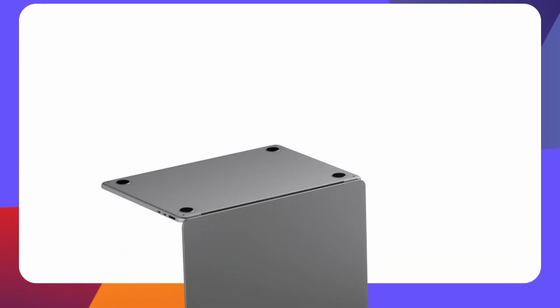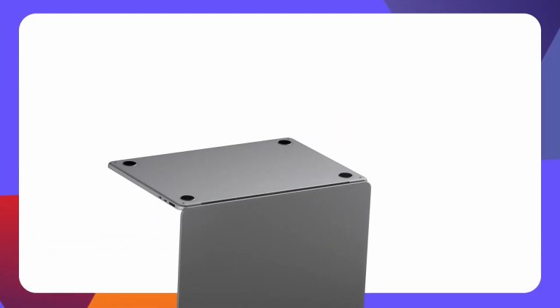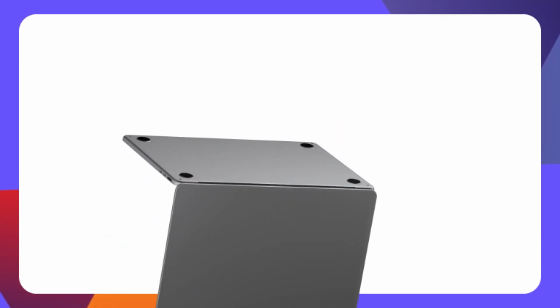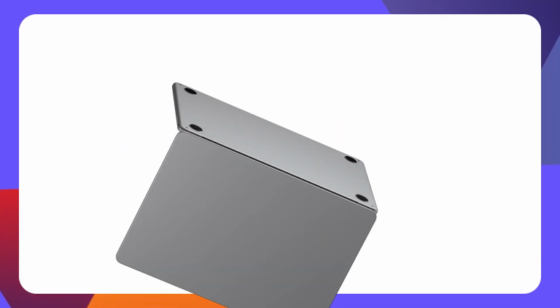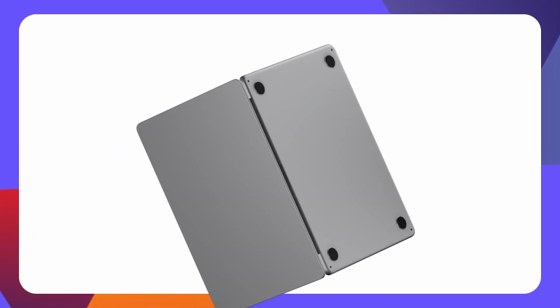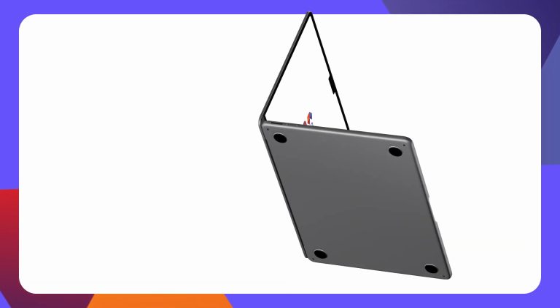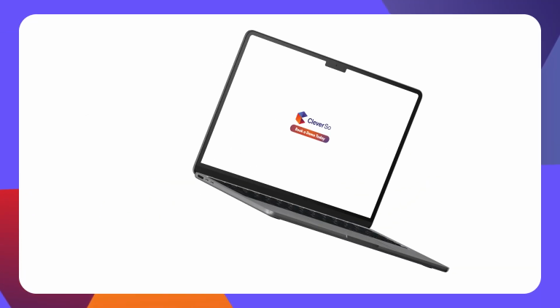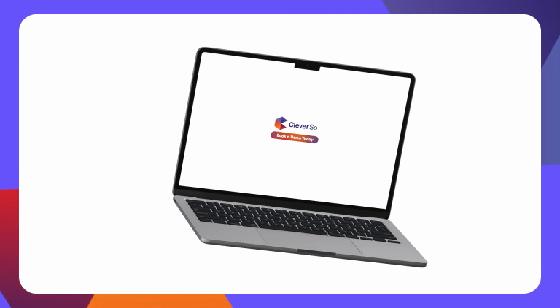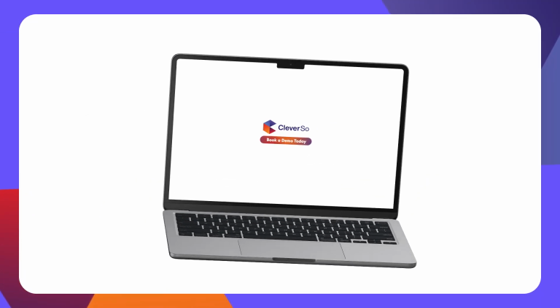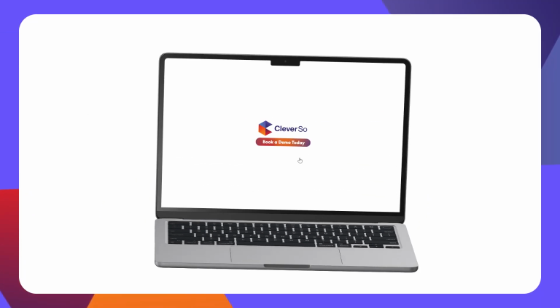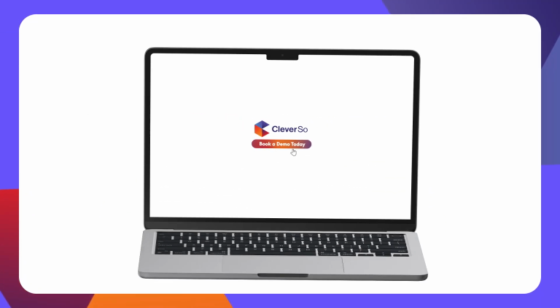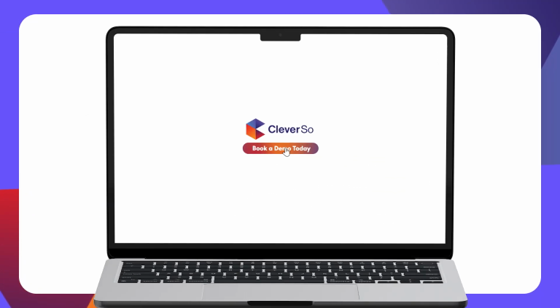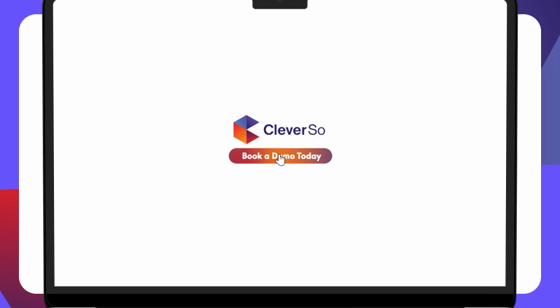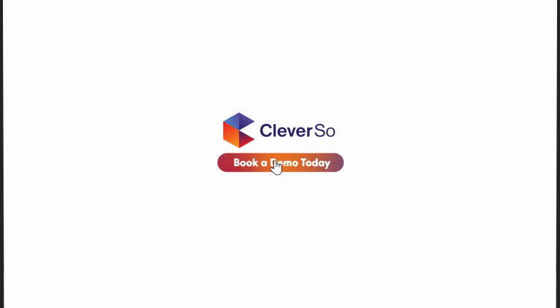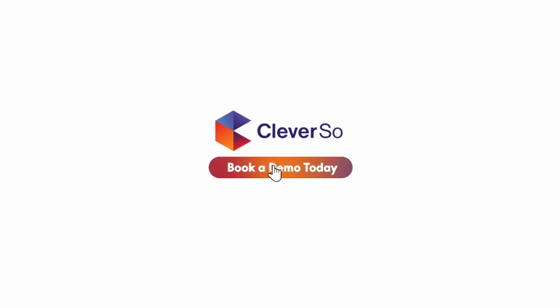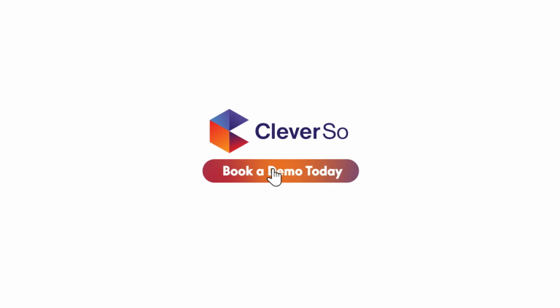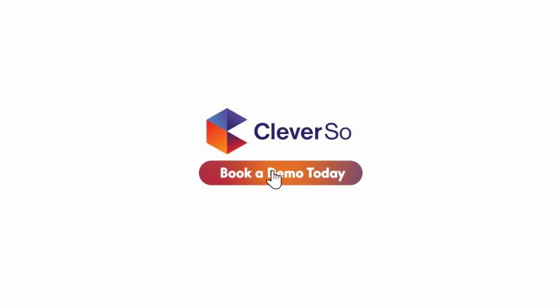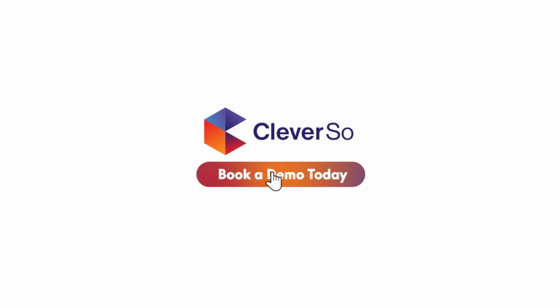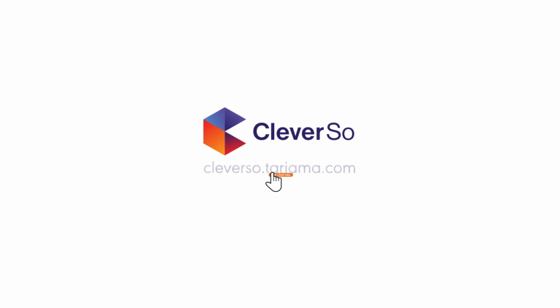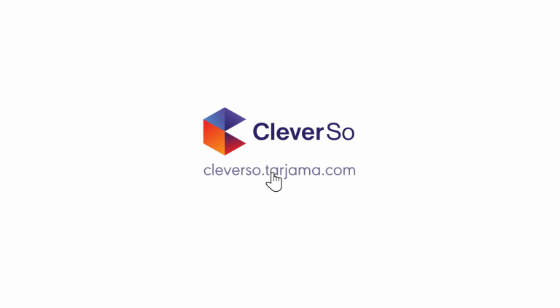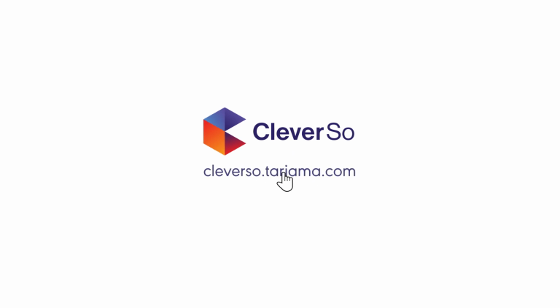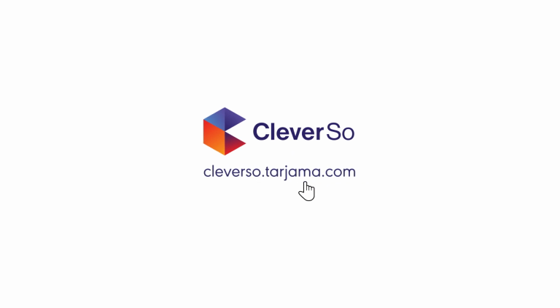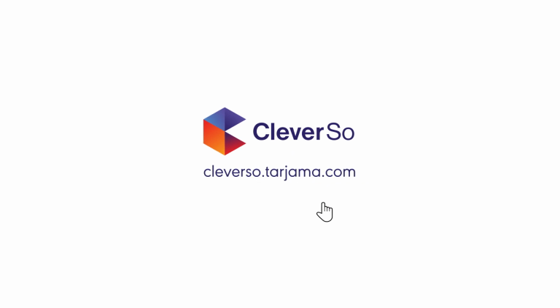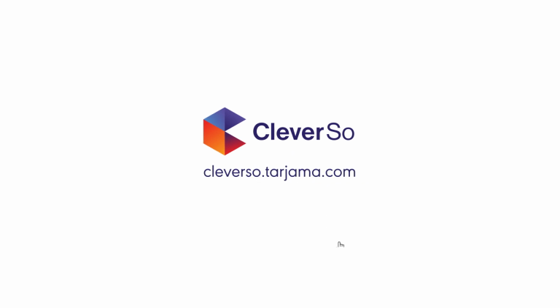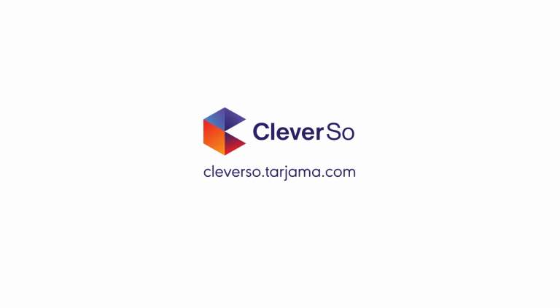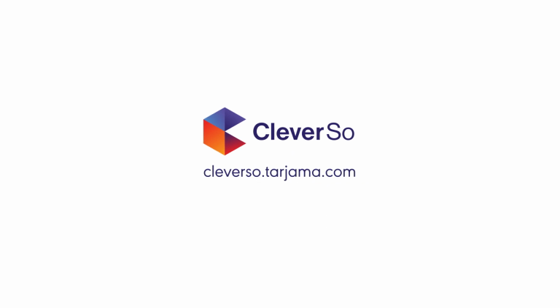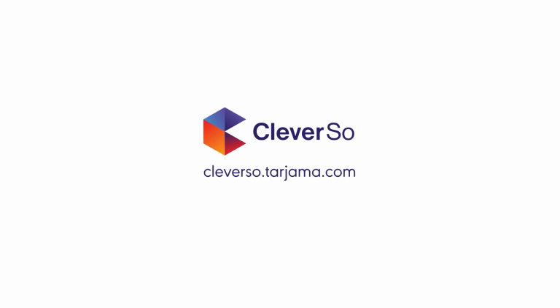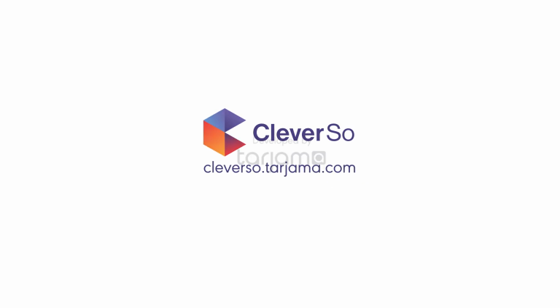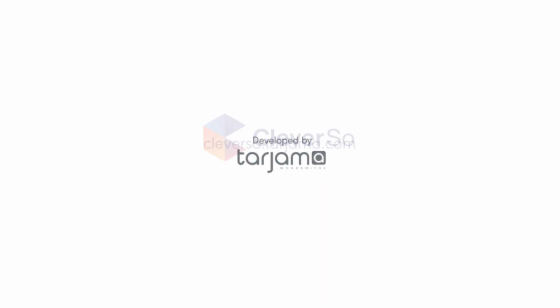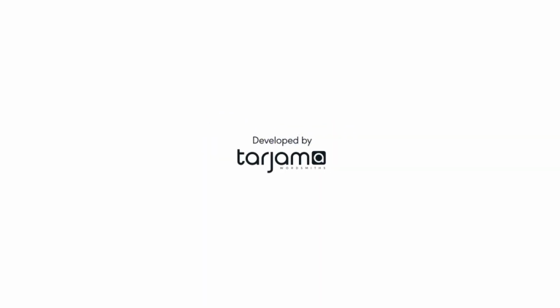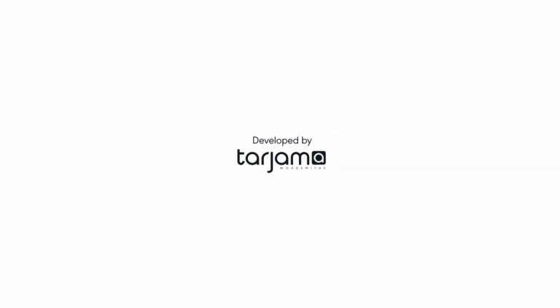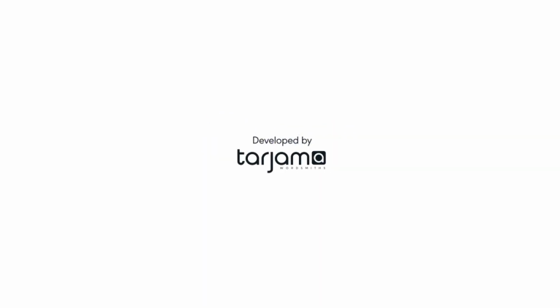Book a demo today and elevate your language game with Cleverso. By Tarjama.